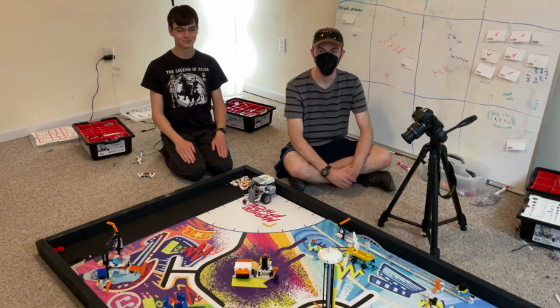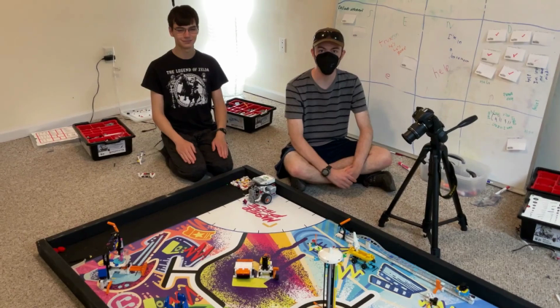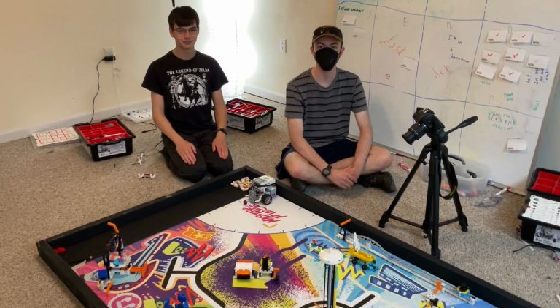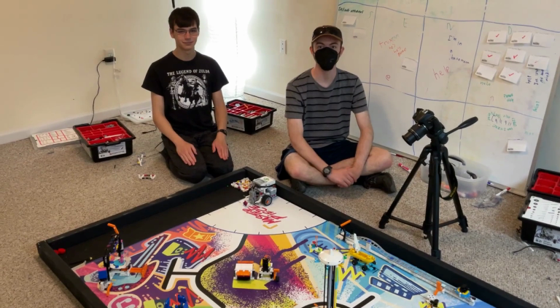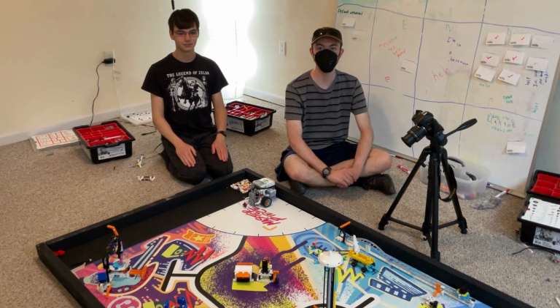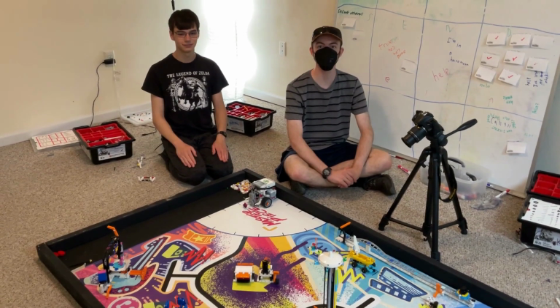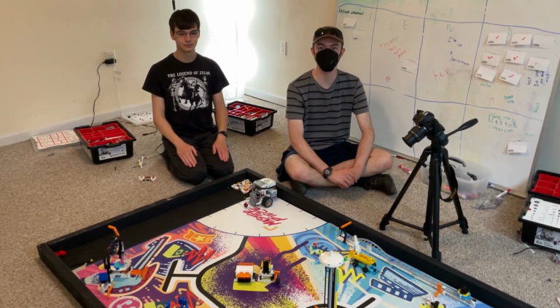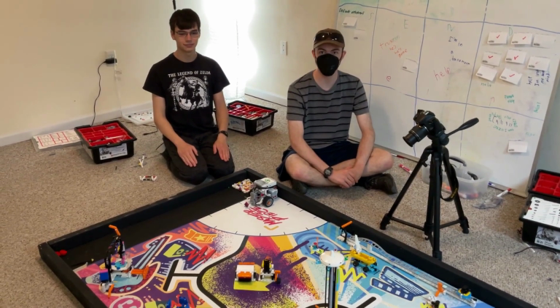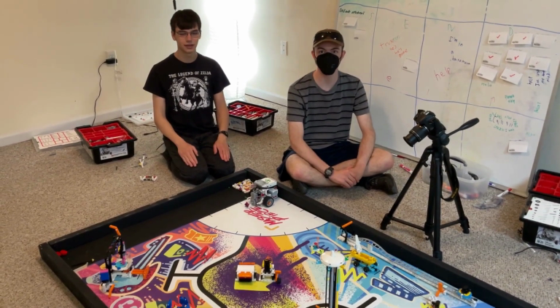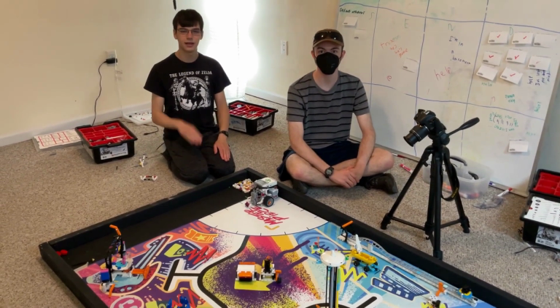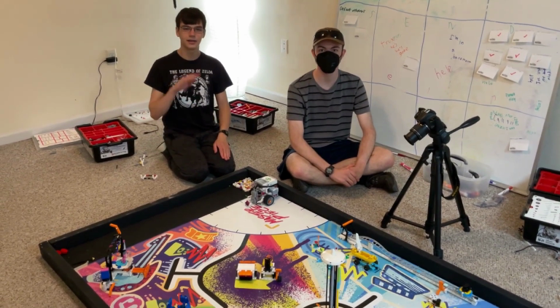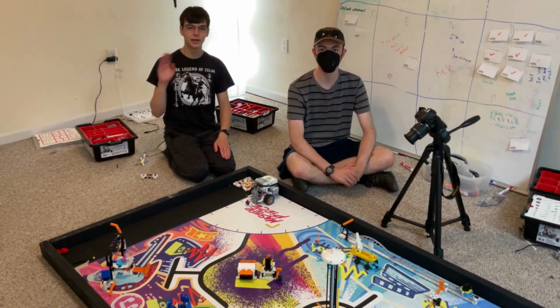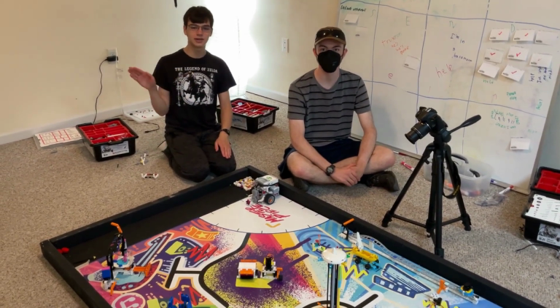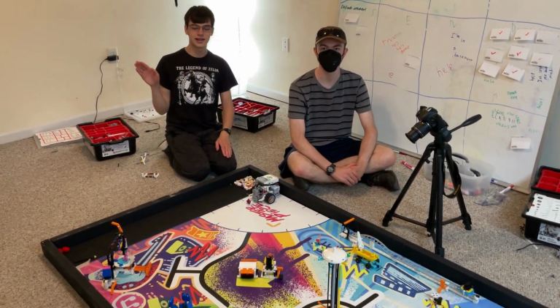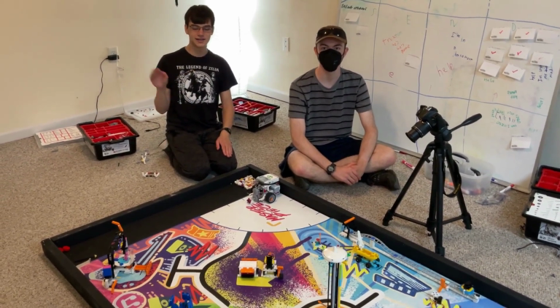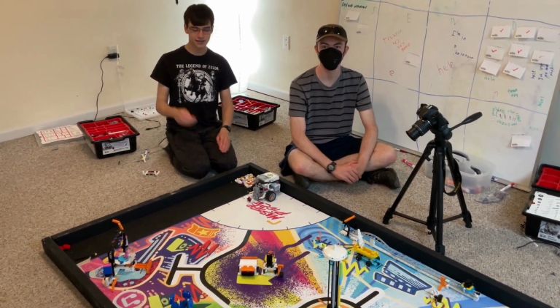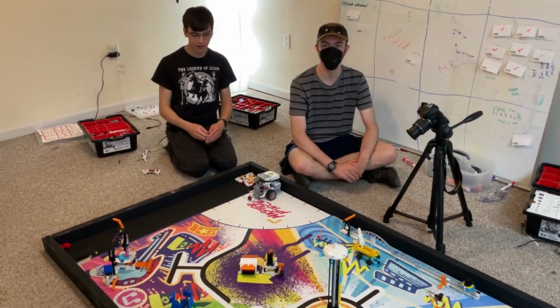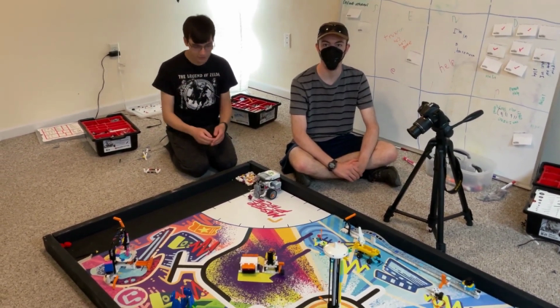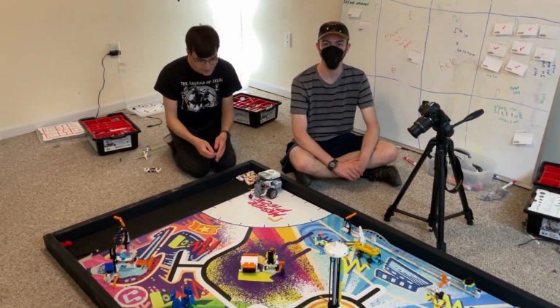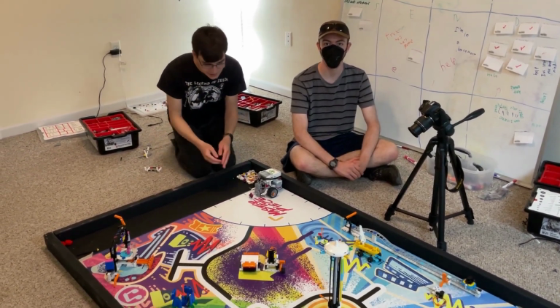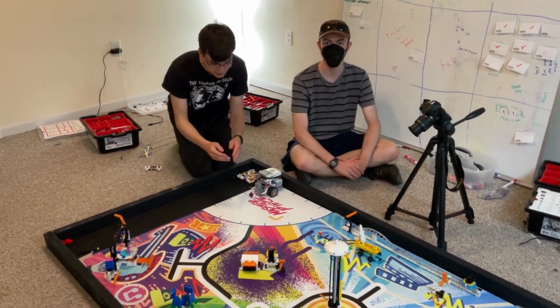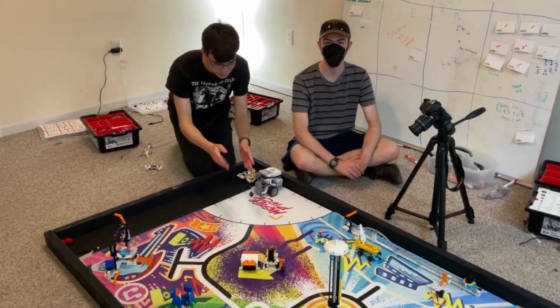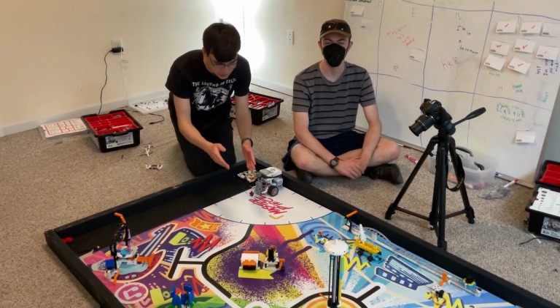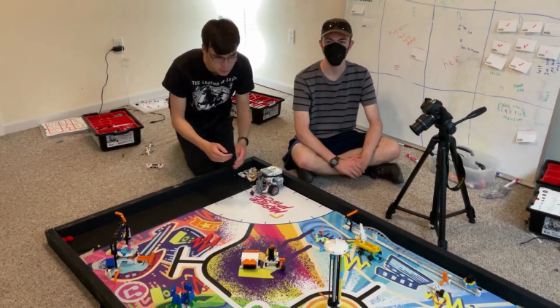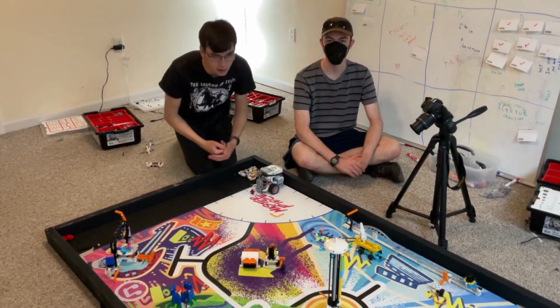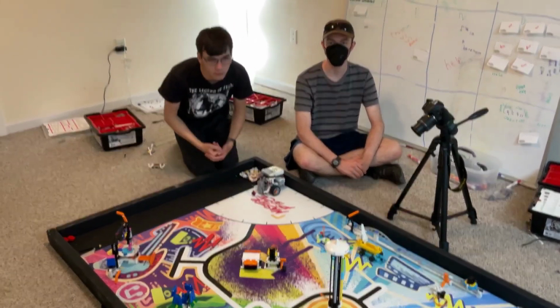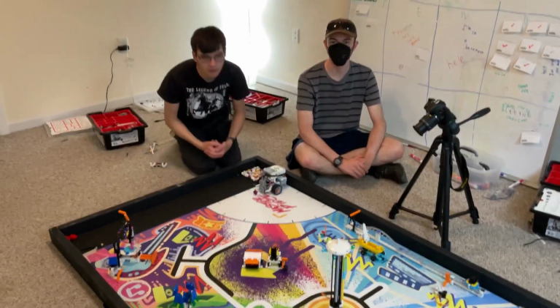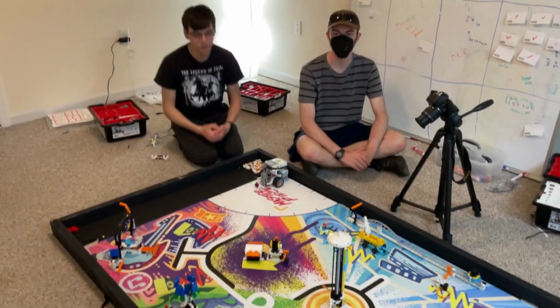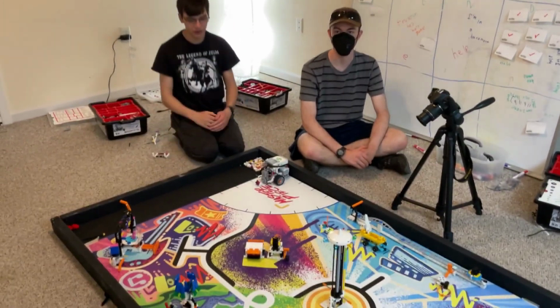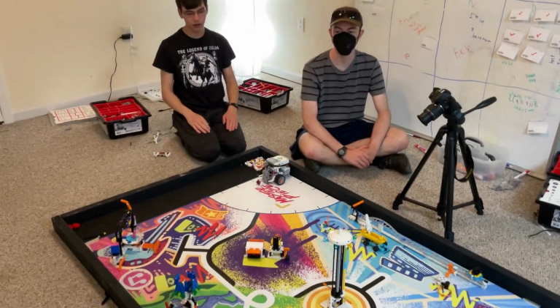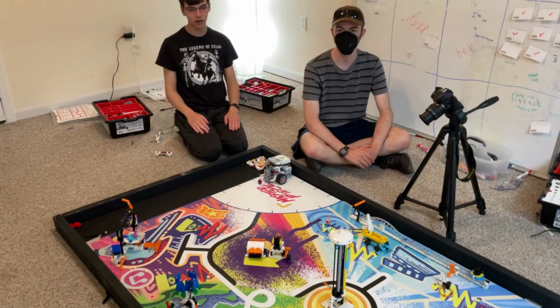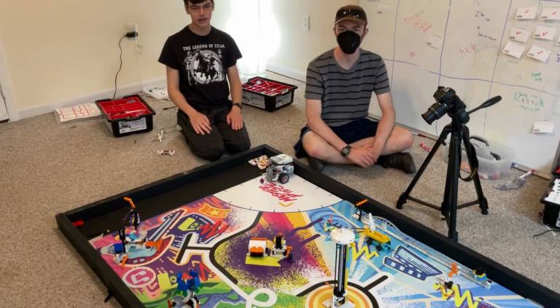Hello, my name is Gabe. And I'm Chase. And this is Mission 12, VR Artist.